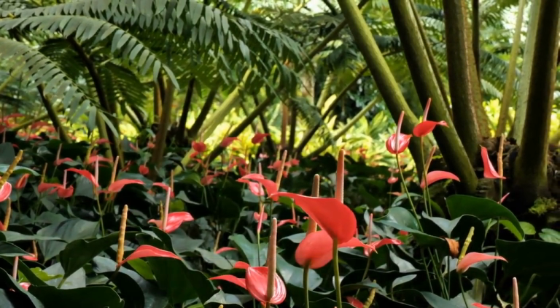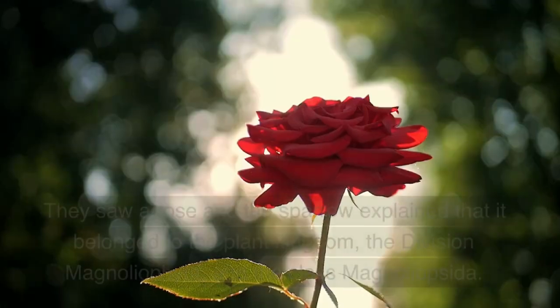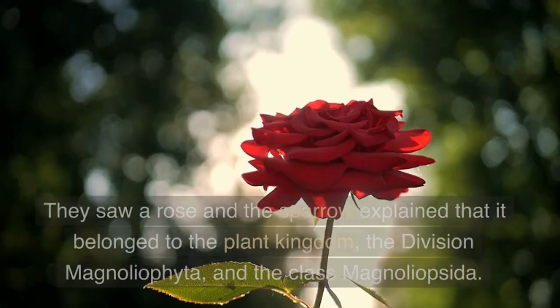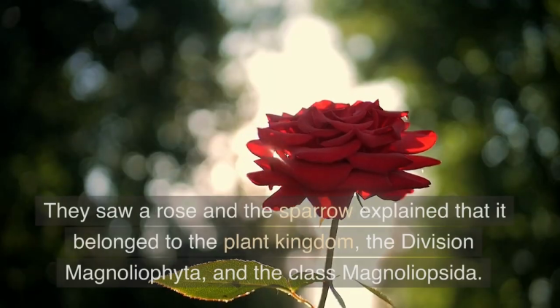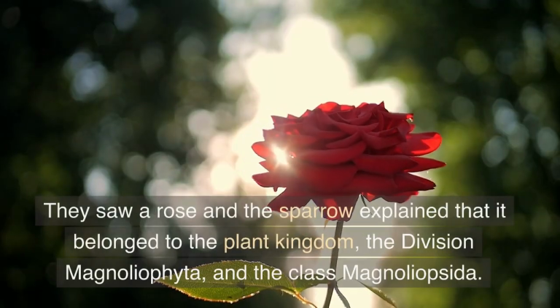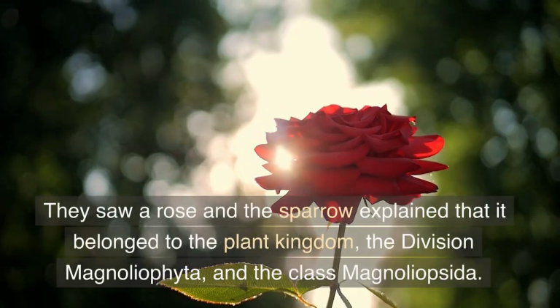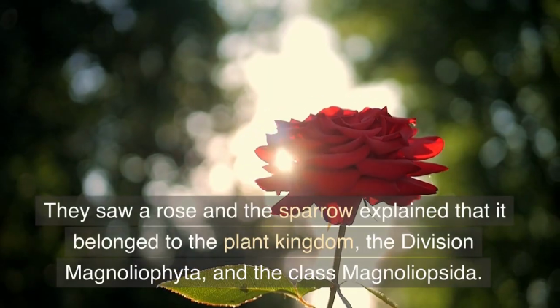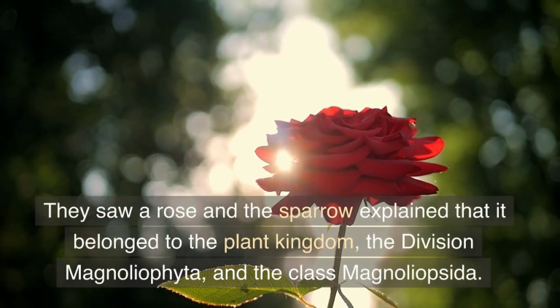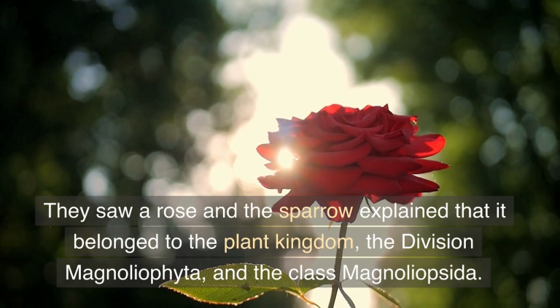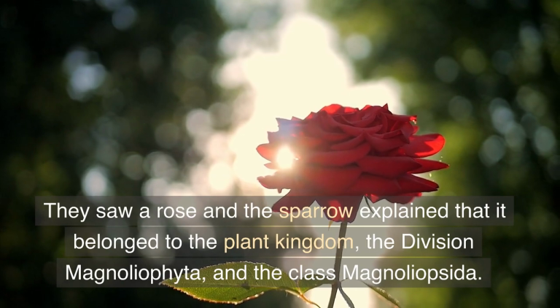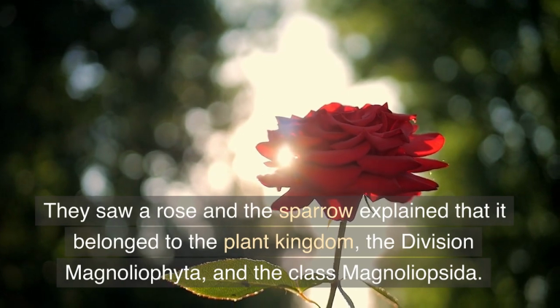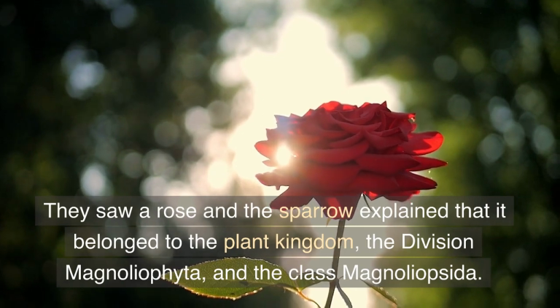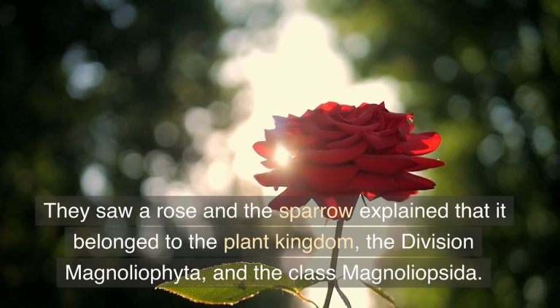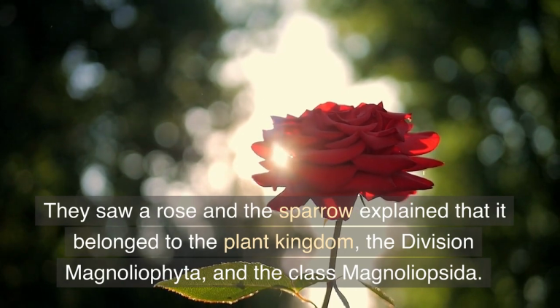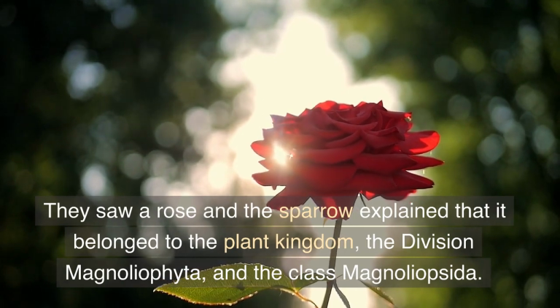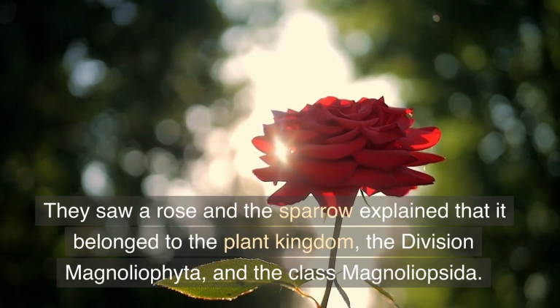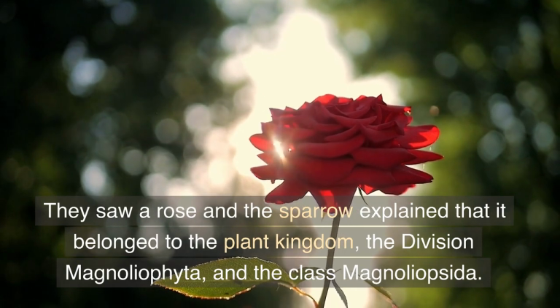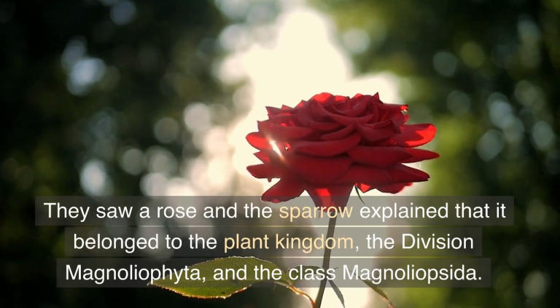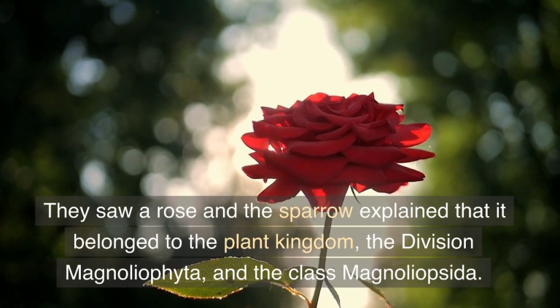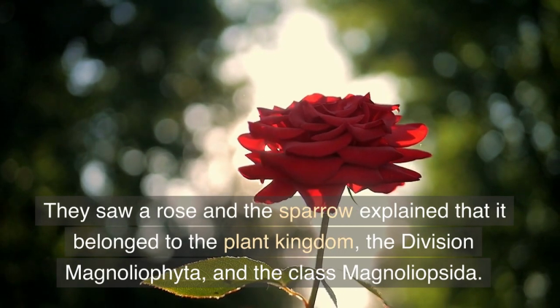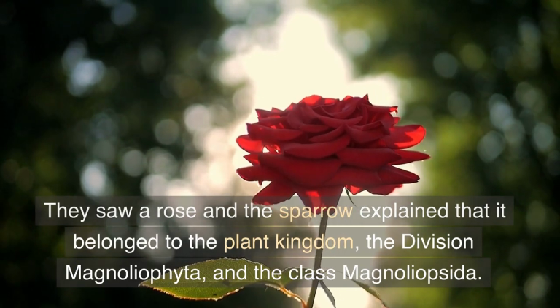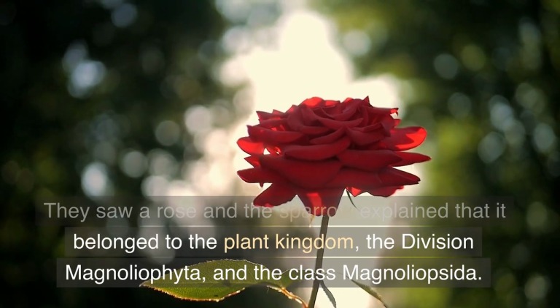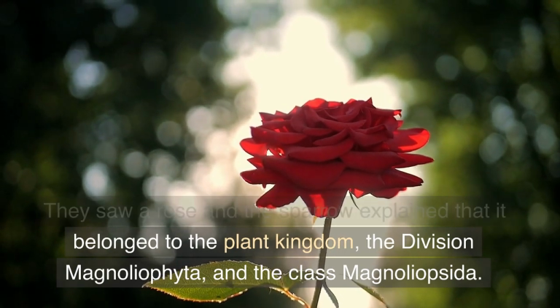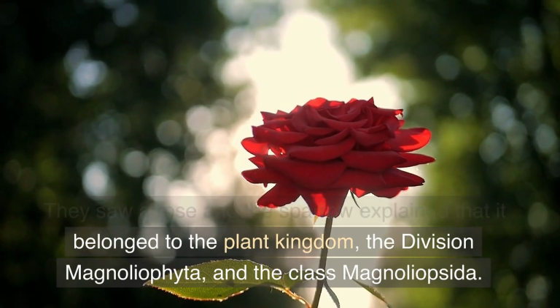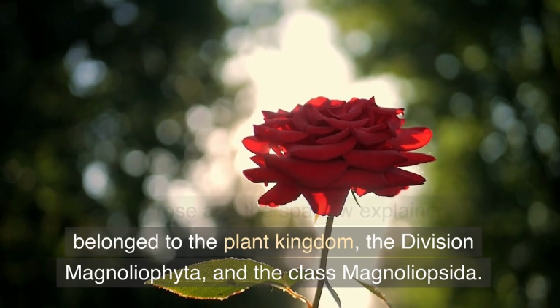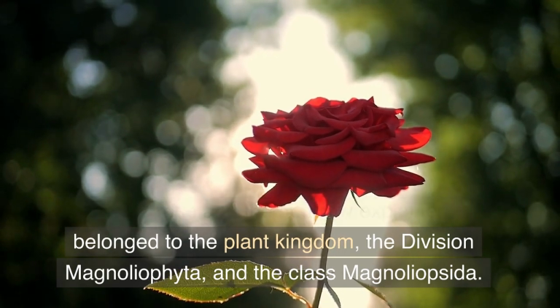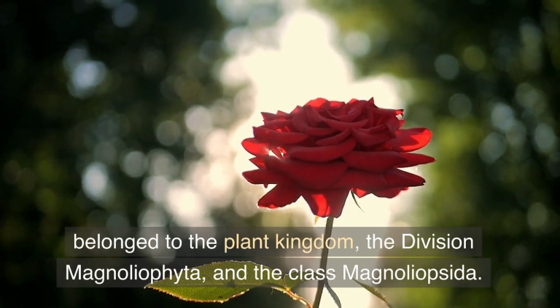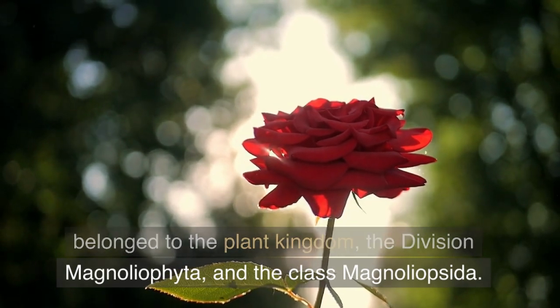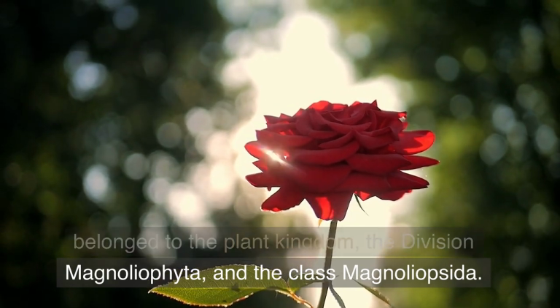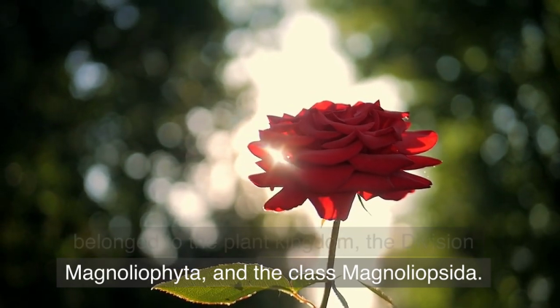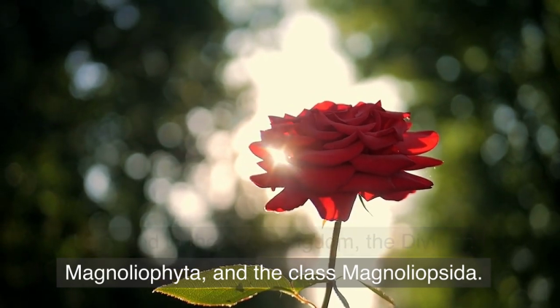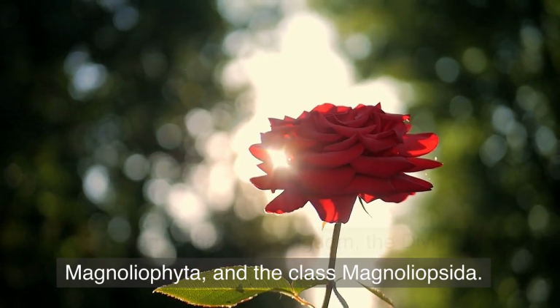They saw a rose and the sparrow explained that it belonged to the Plant Kingdom, the Division Magnoliophyta, and the Class Magnoliopsida.